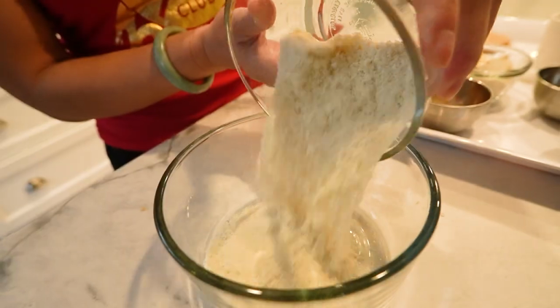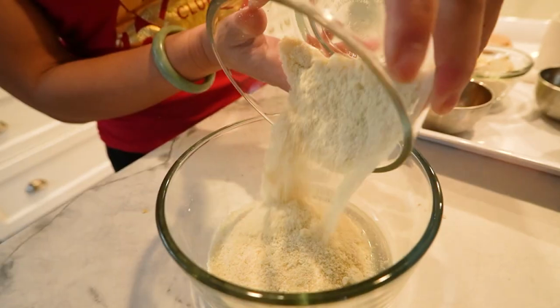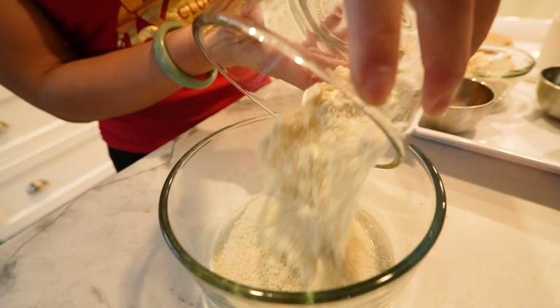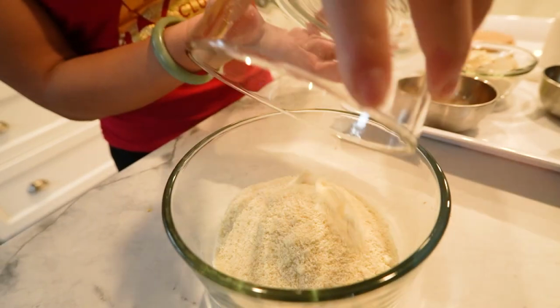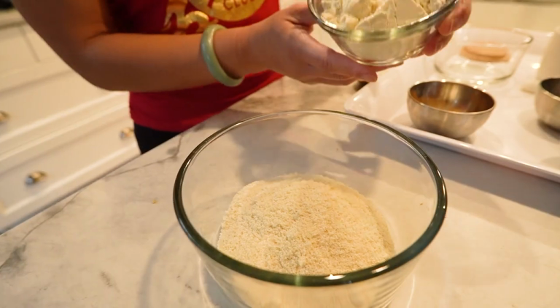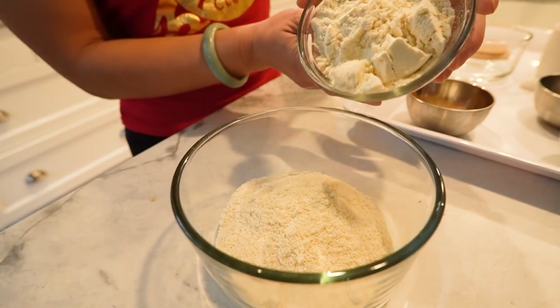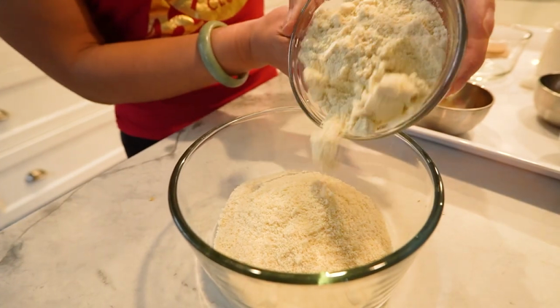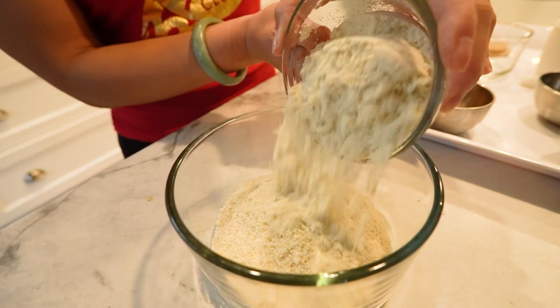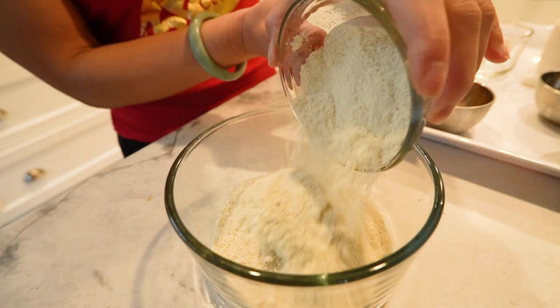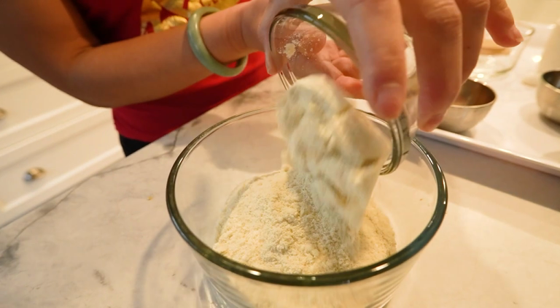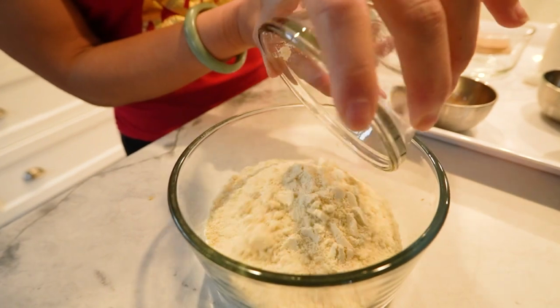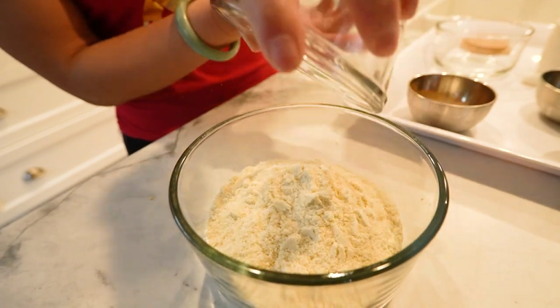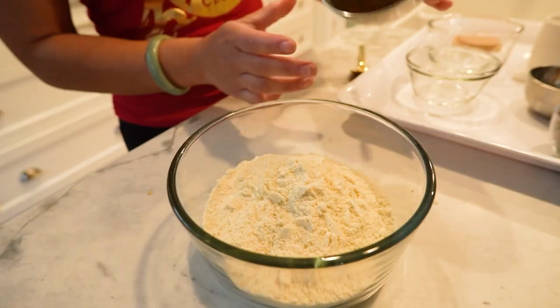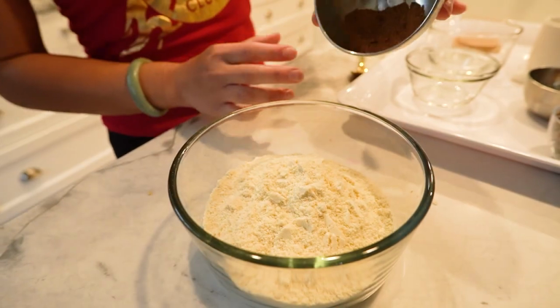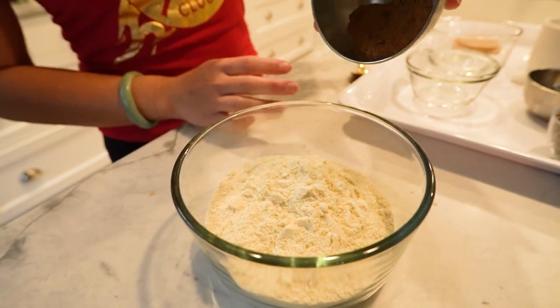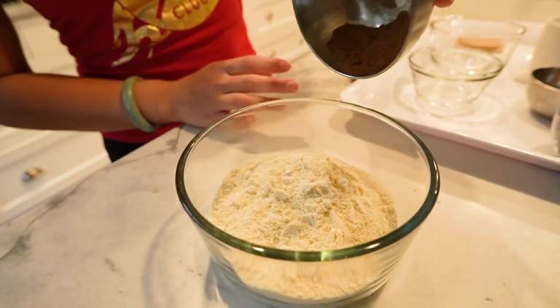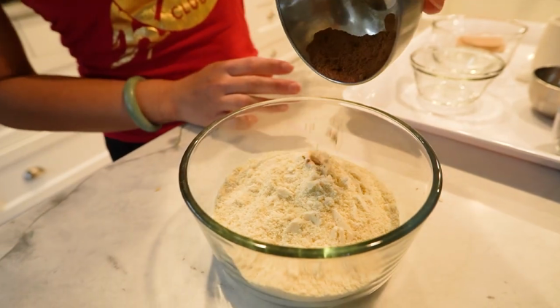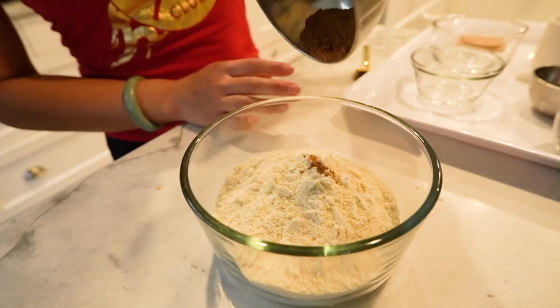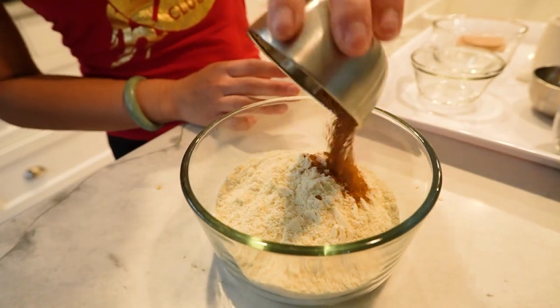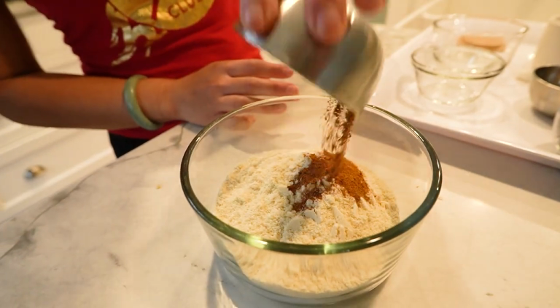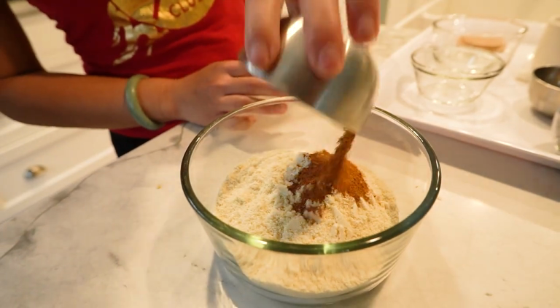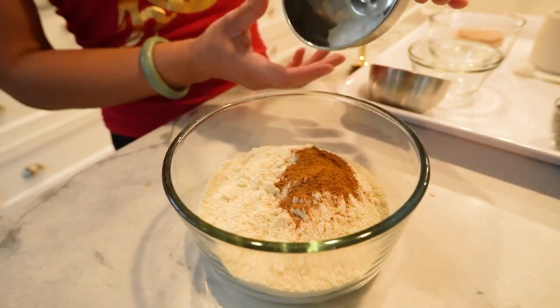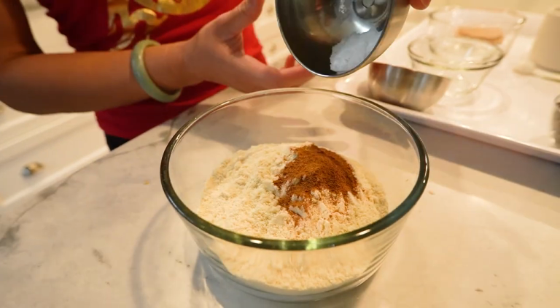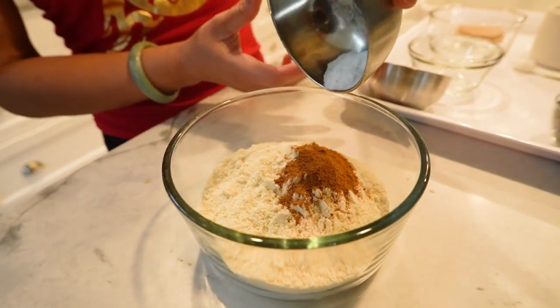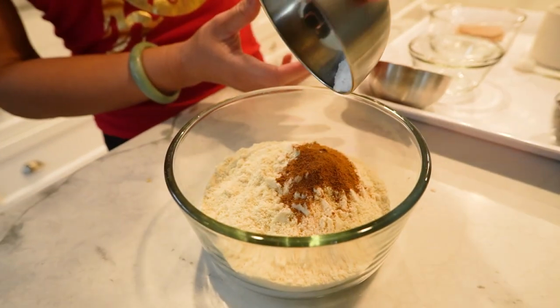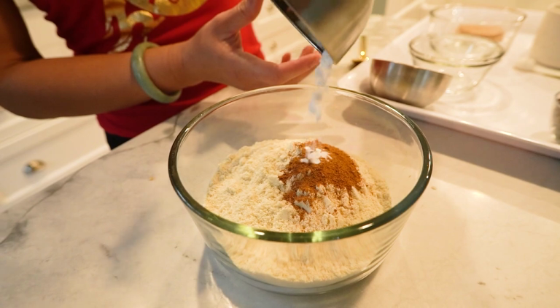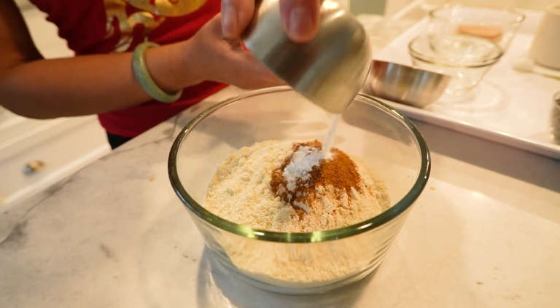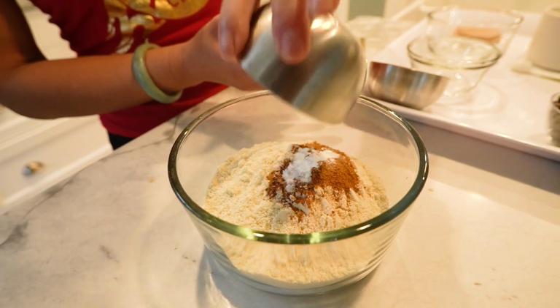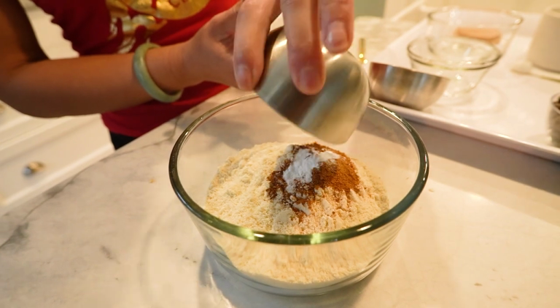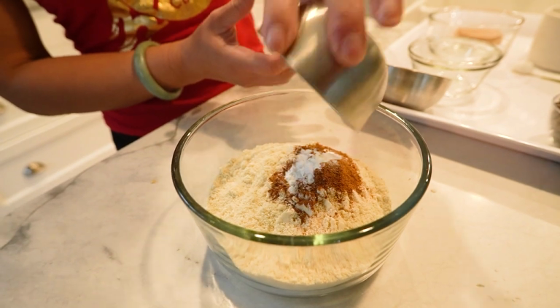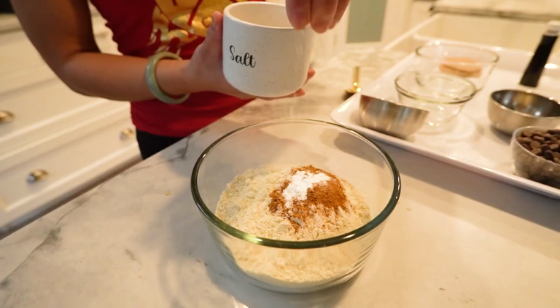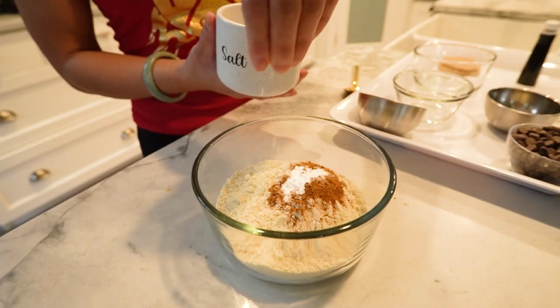In a separate bowl, whisk together the protein powder, almond flour, pumpkin pie spice, baking soda, and a pinch of salt.